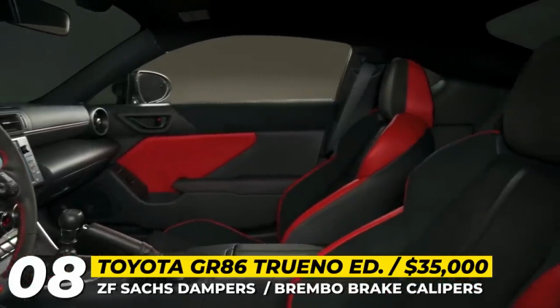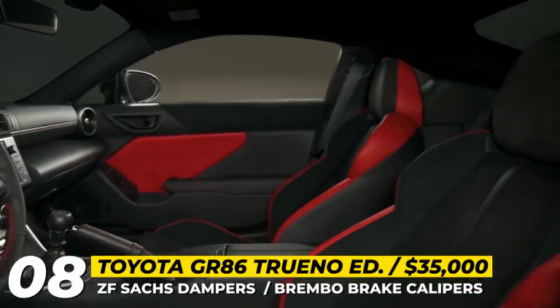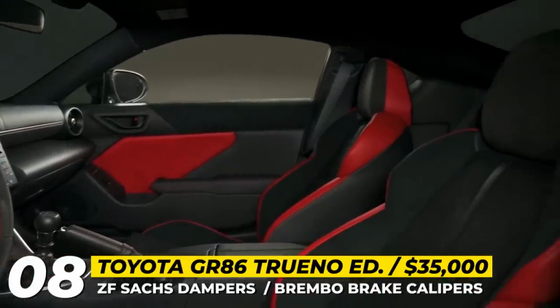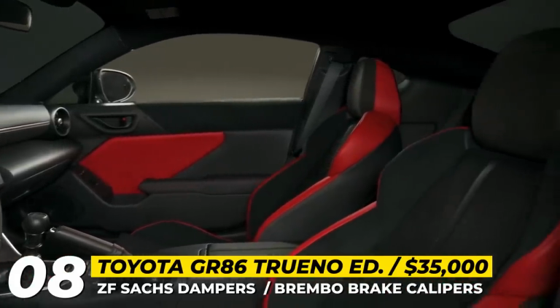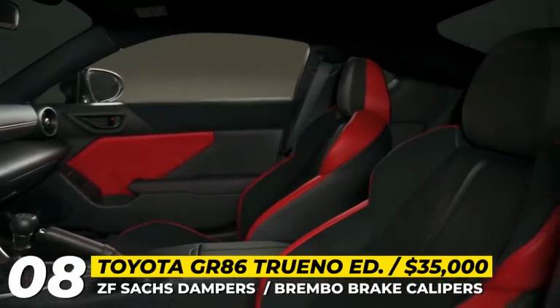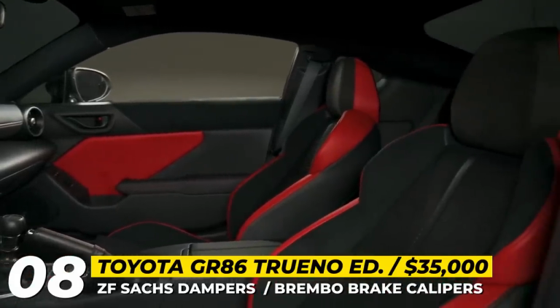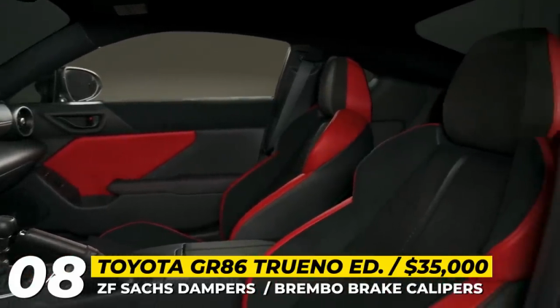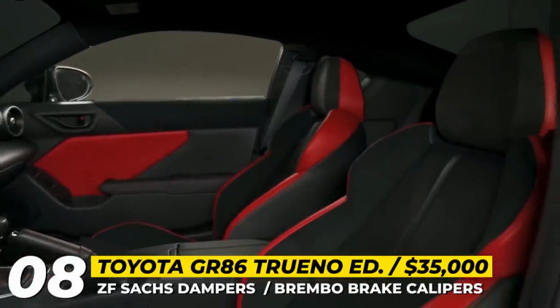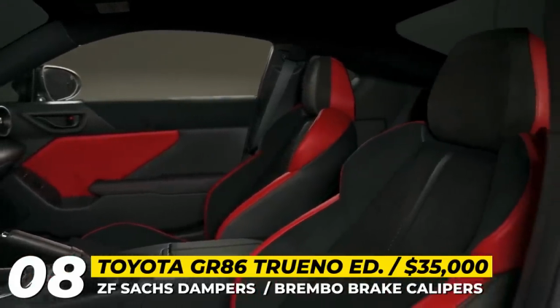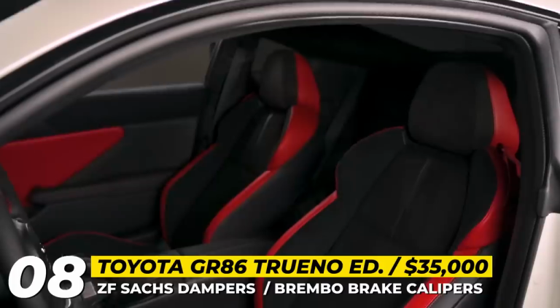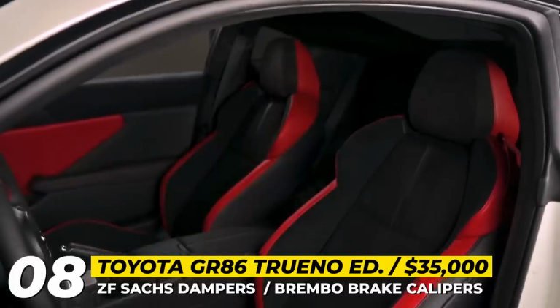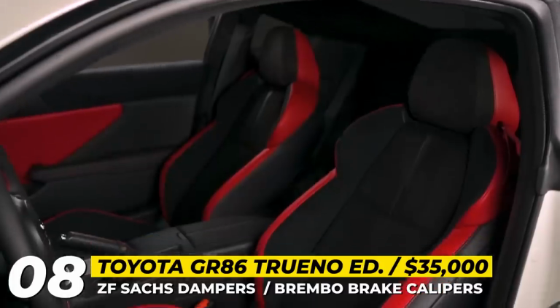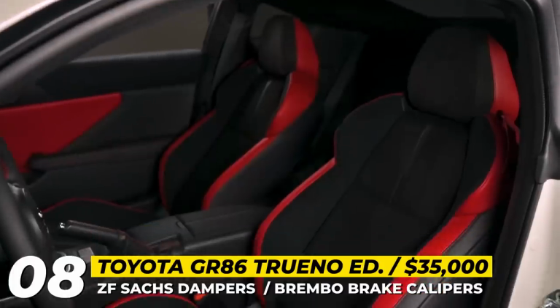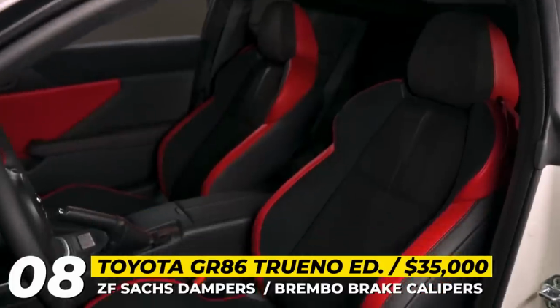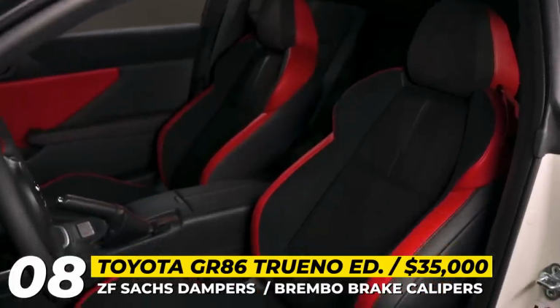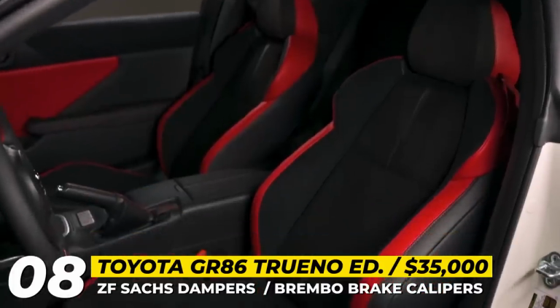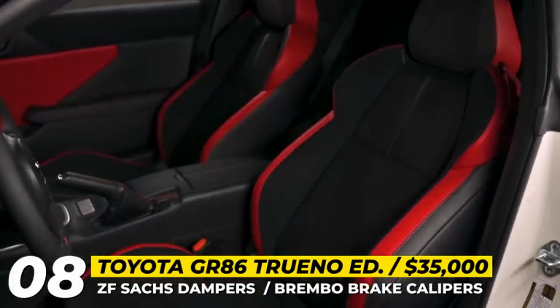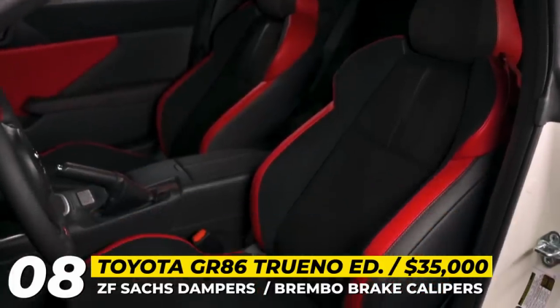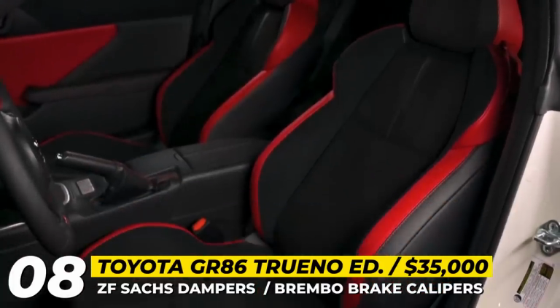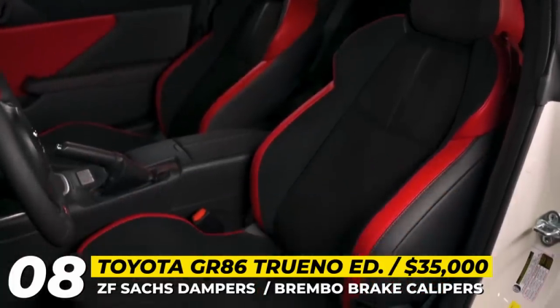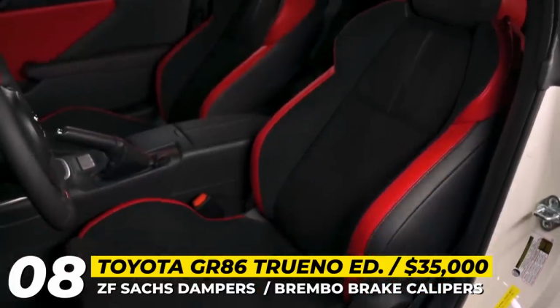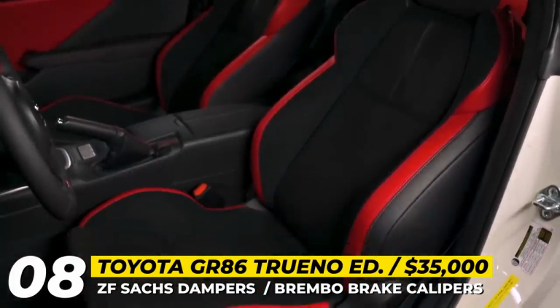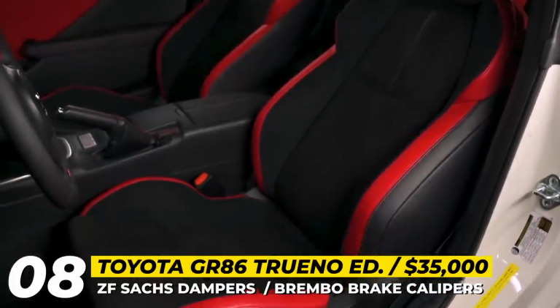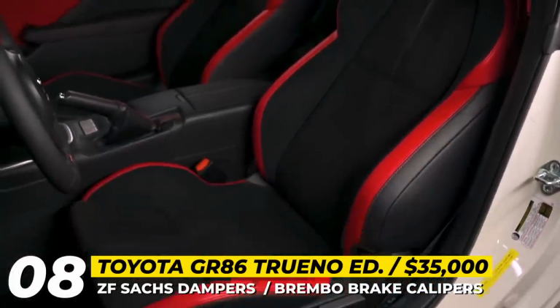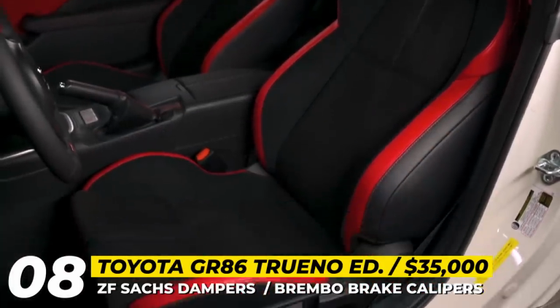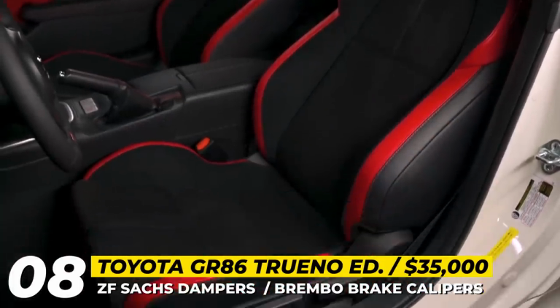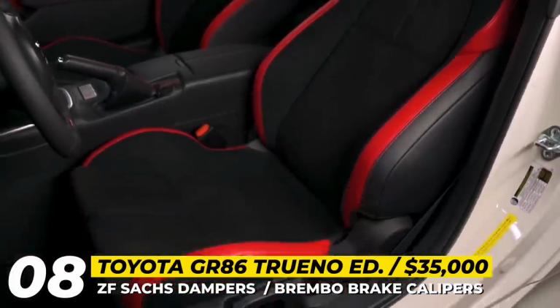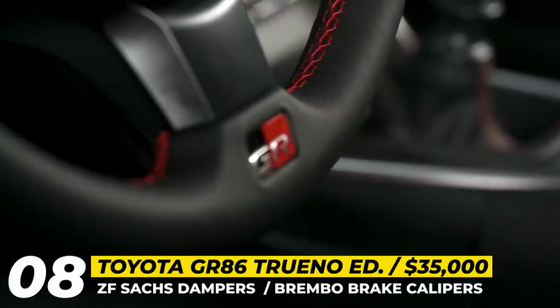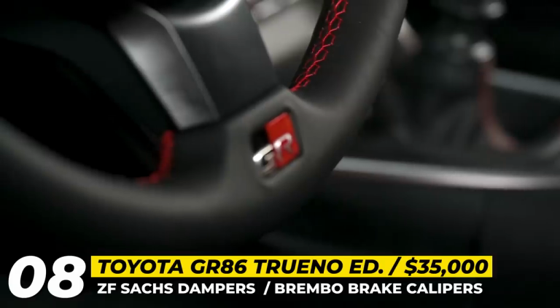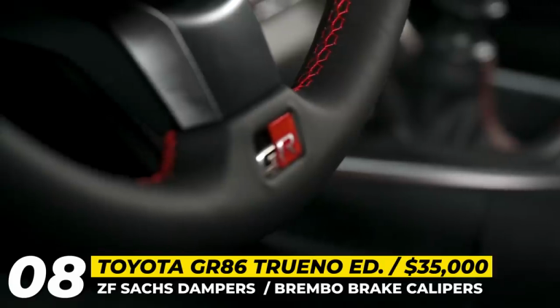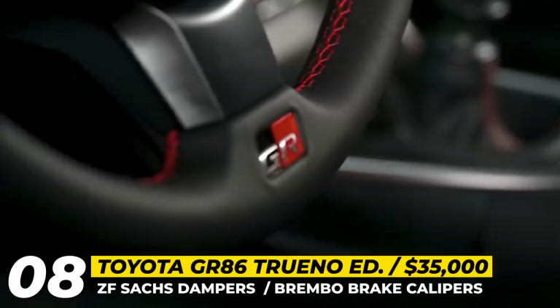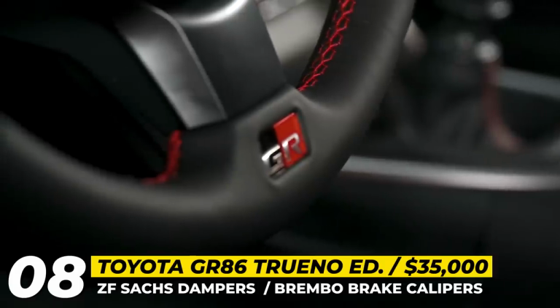What is new, though, is the brand's EyeSight driver assistance feature suite that, from now on, works with a manual transmission.